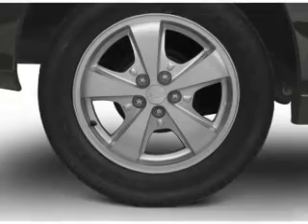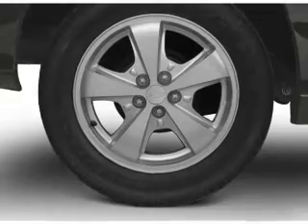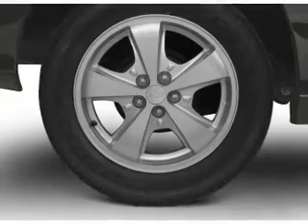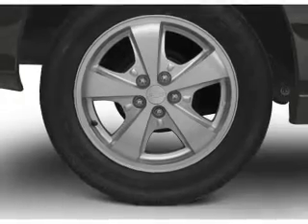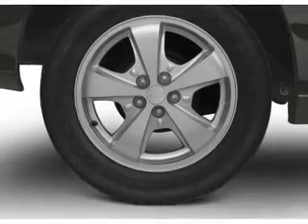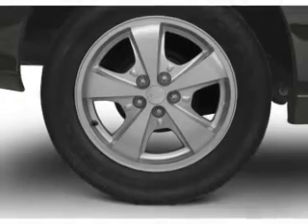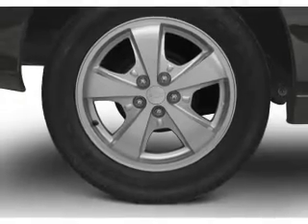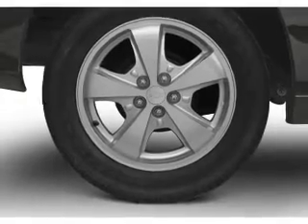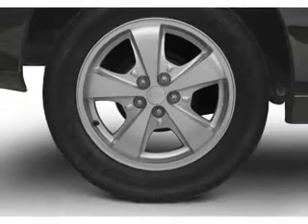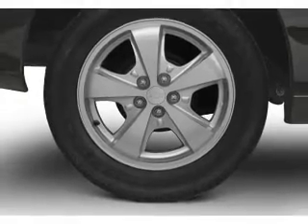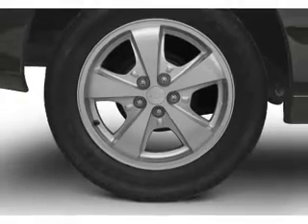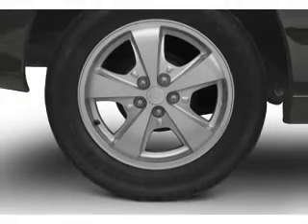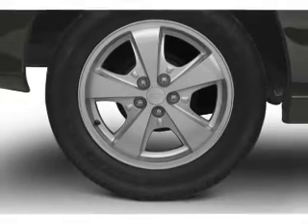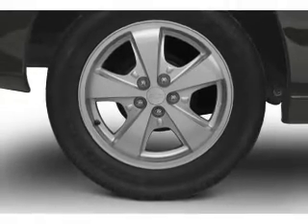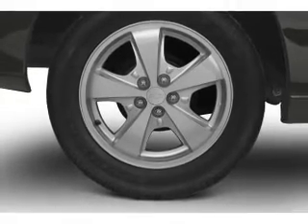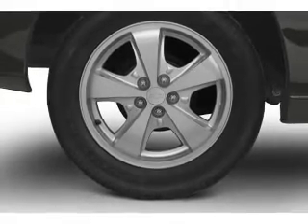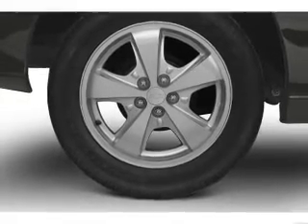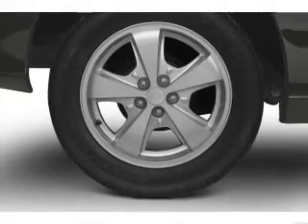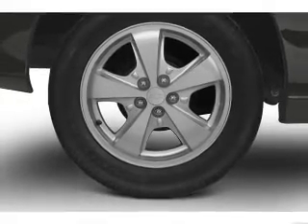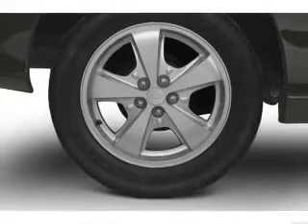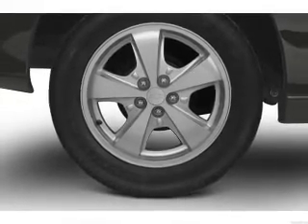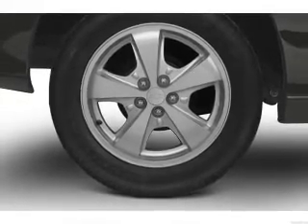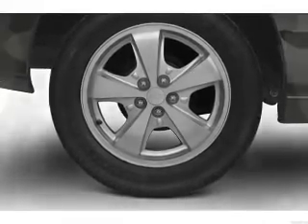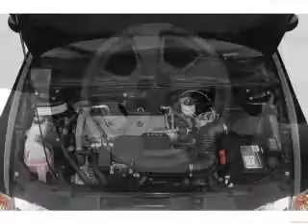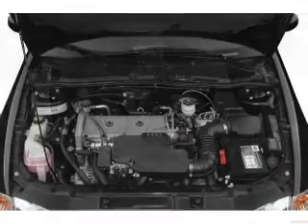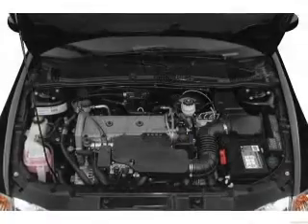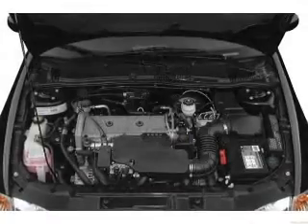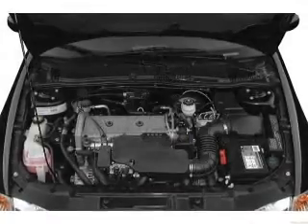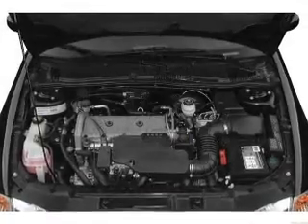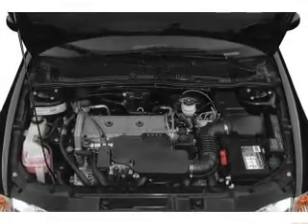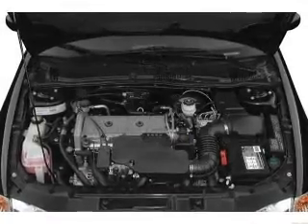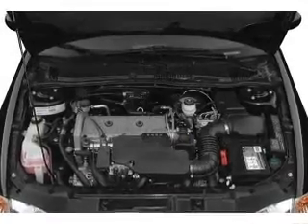Power steering, an AM-FM stereo with a CD player, an adjustable tilt steering wheel.